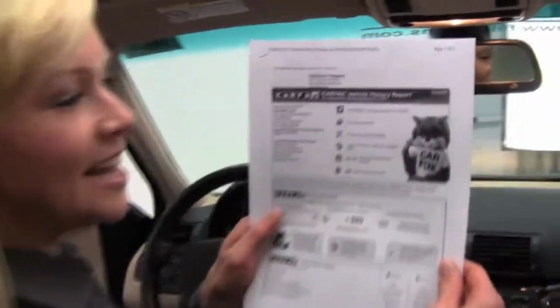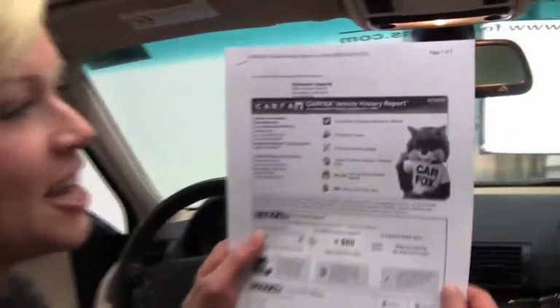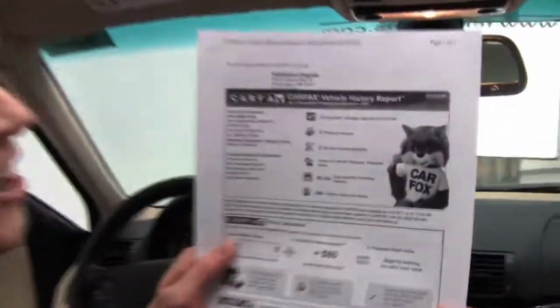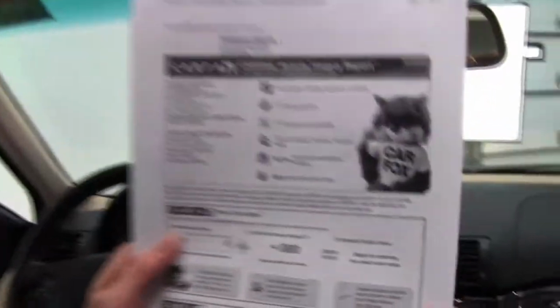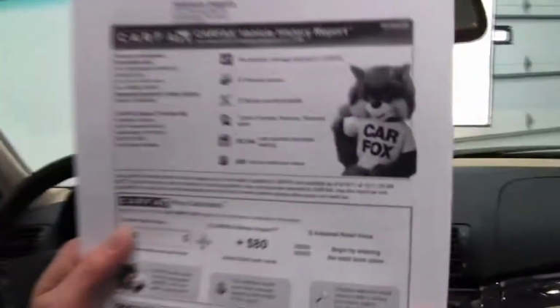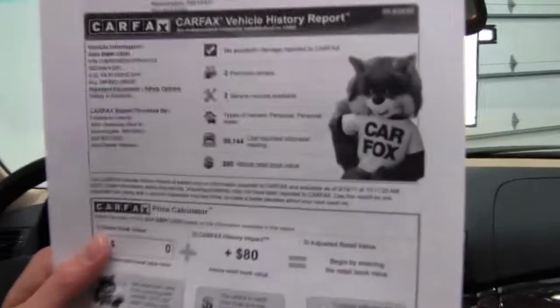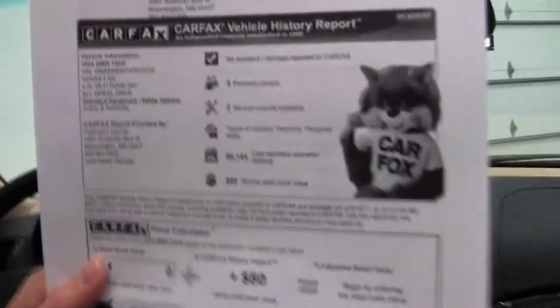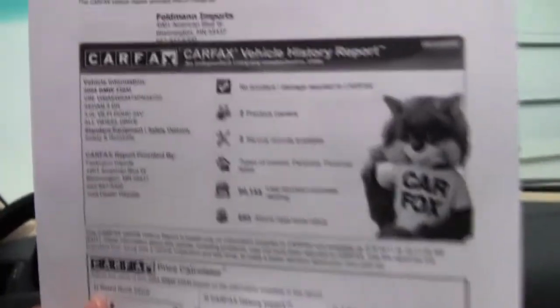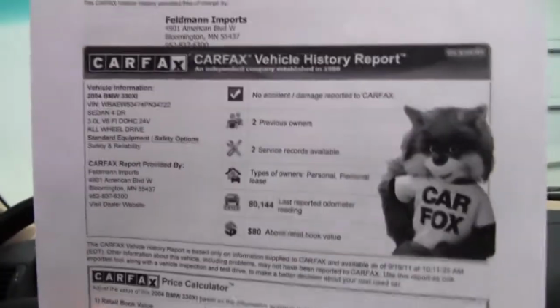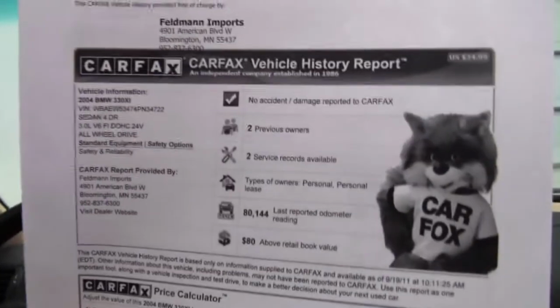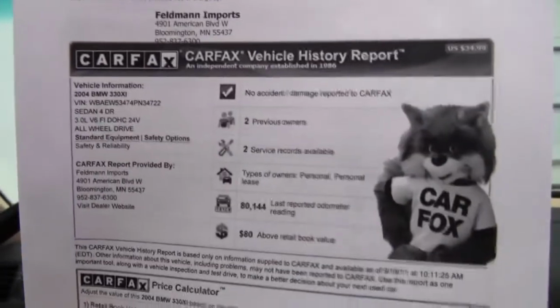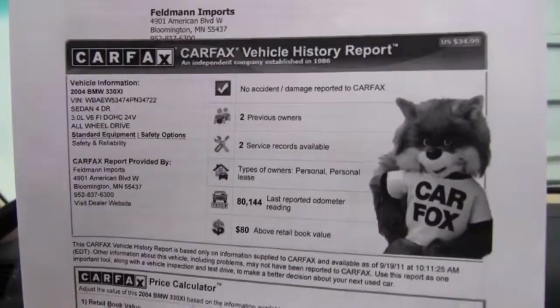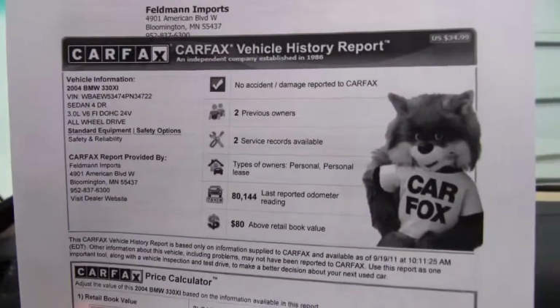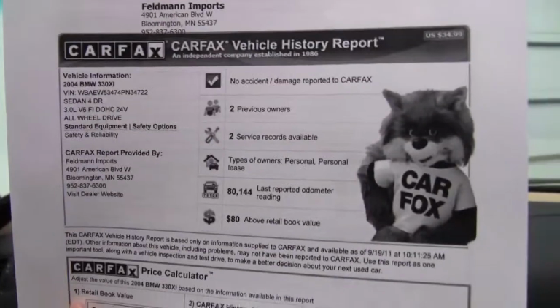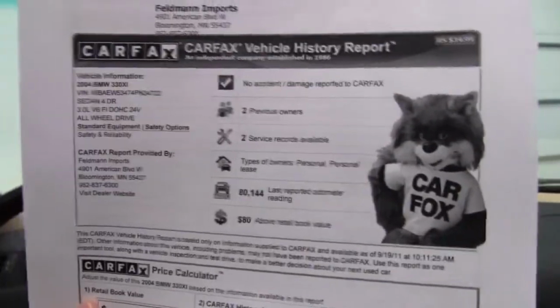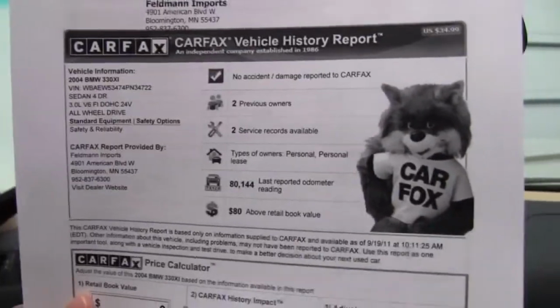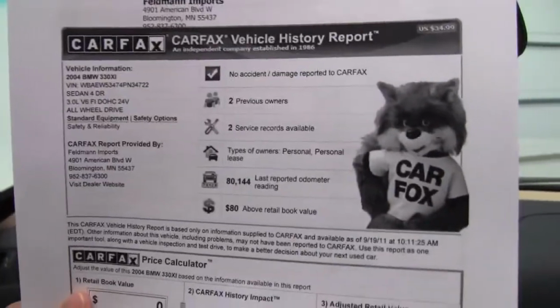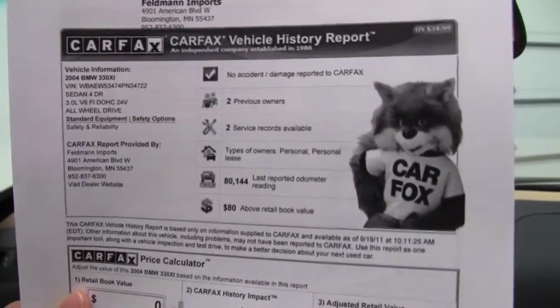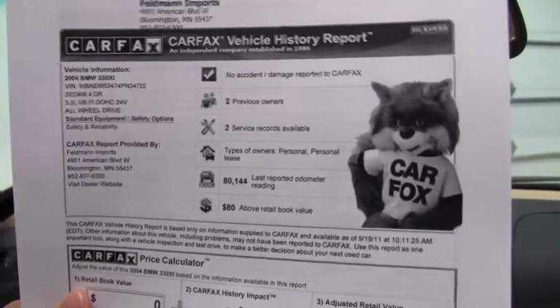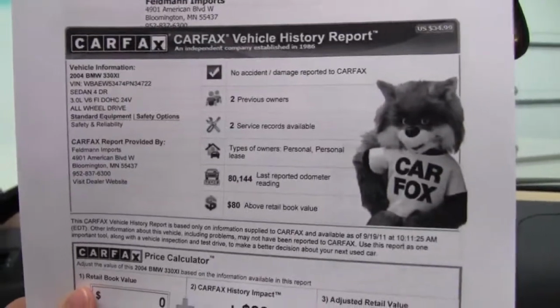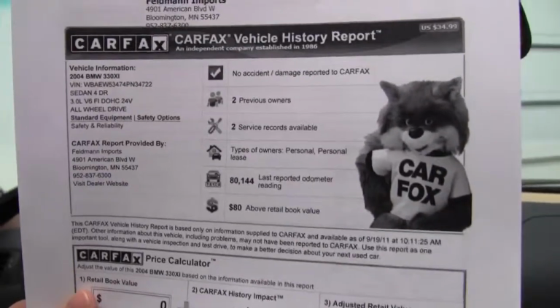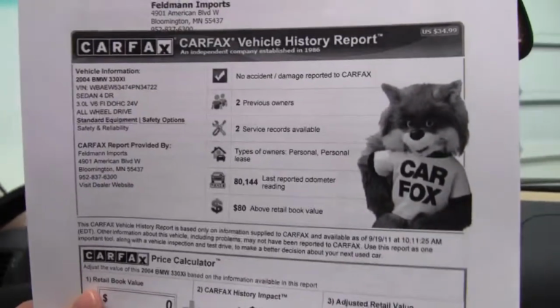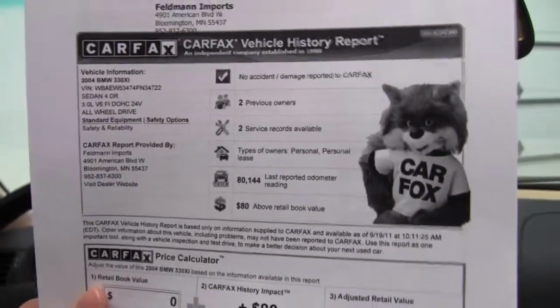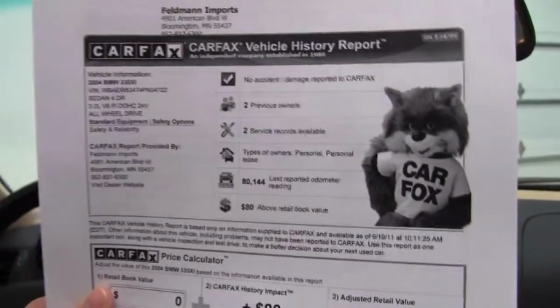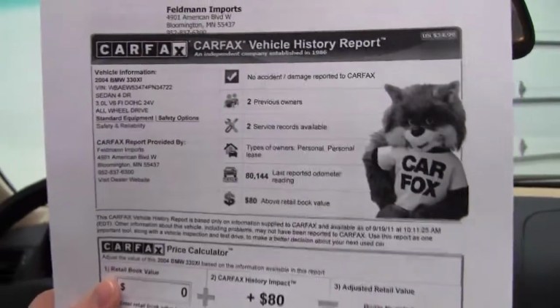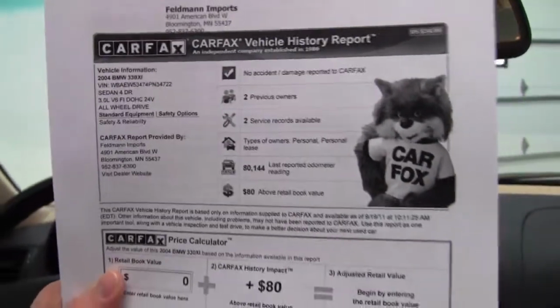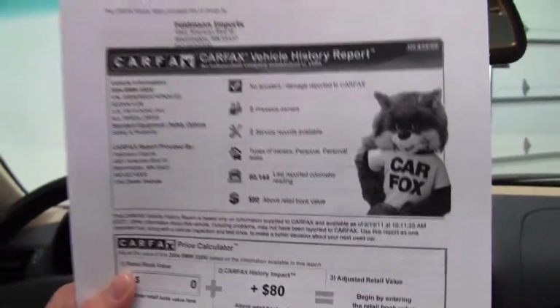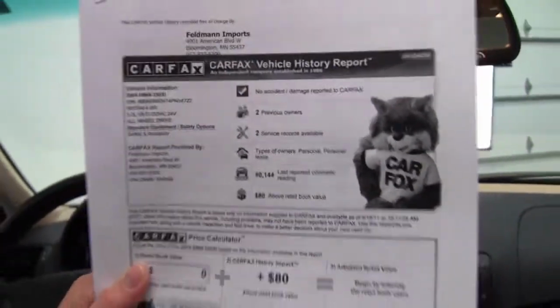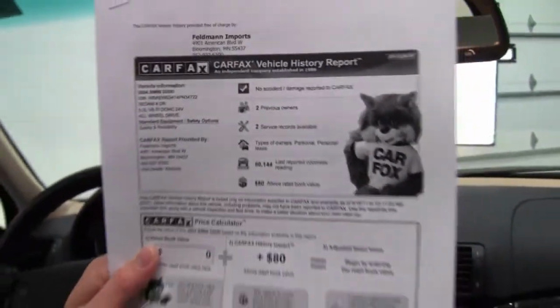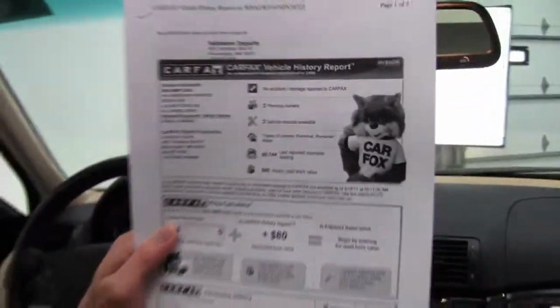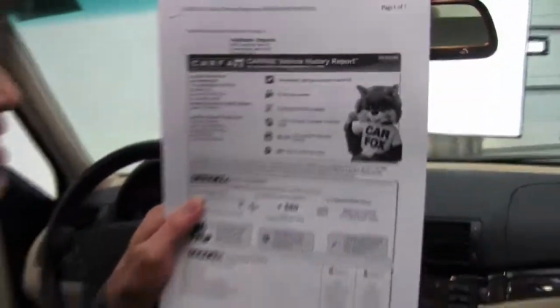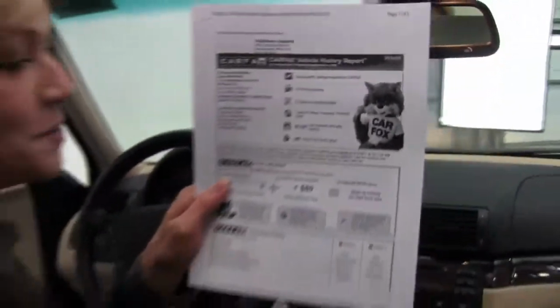We do have both sets of keys available for you as well. Here is your Carfax — no accidents, no damage, two previous owners, and service records are available.